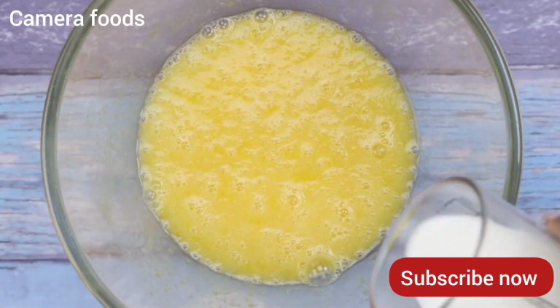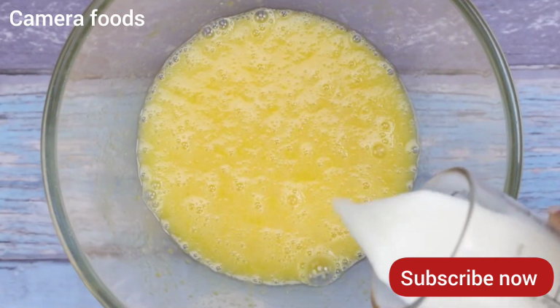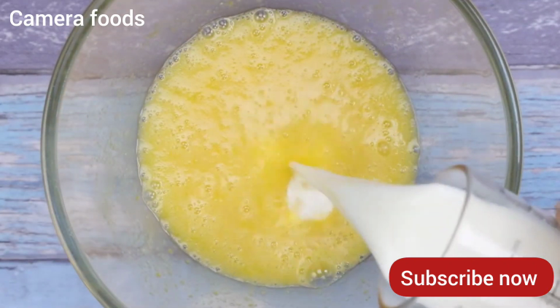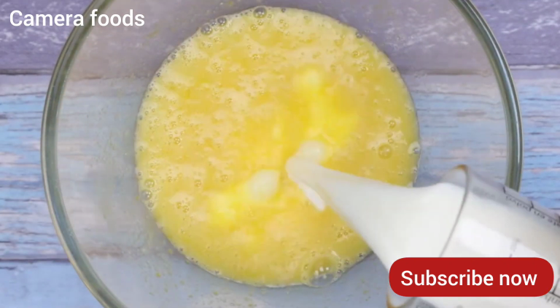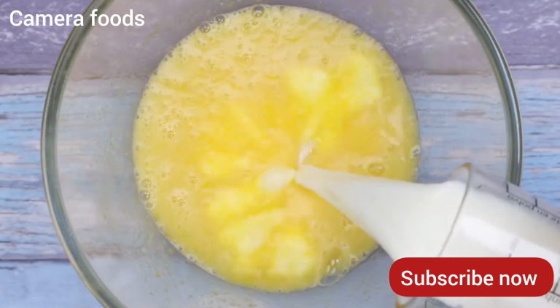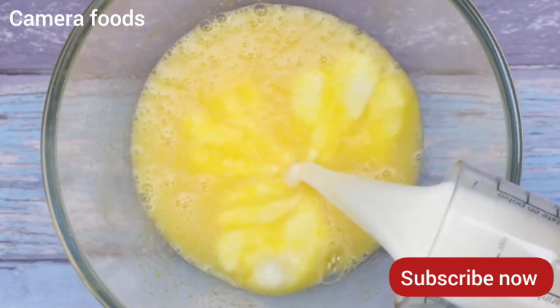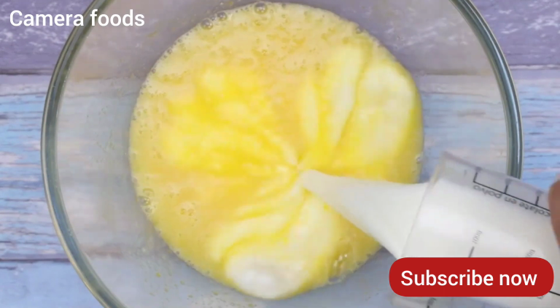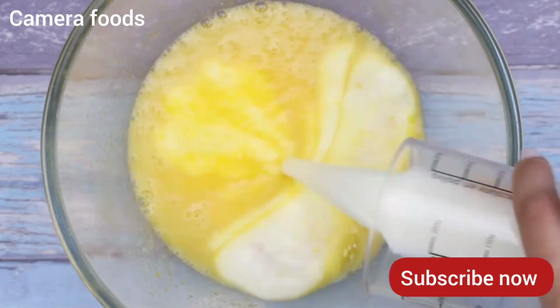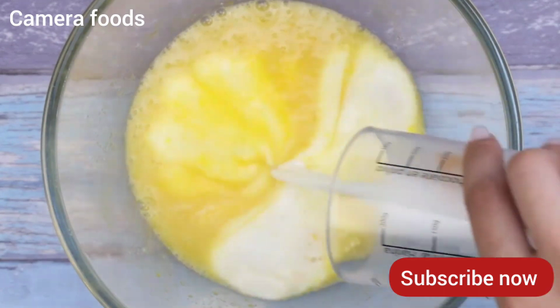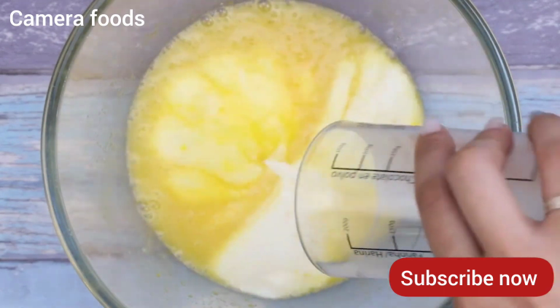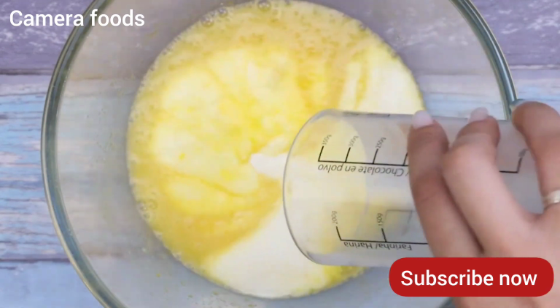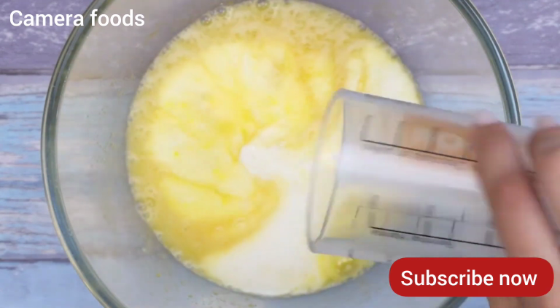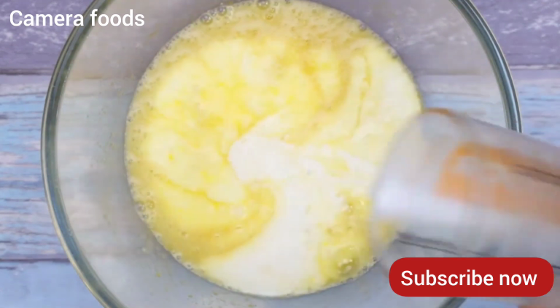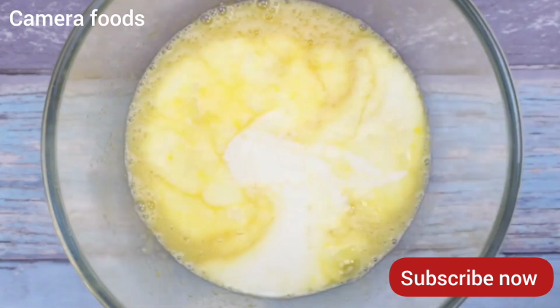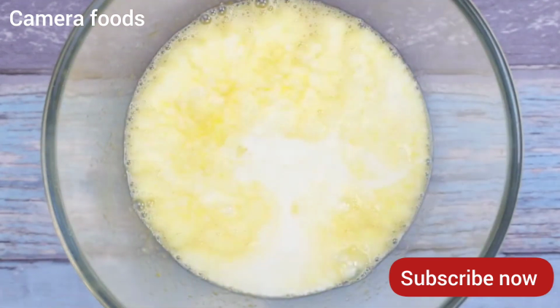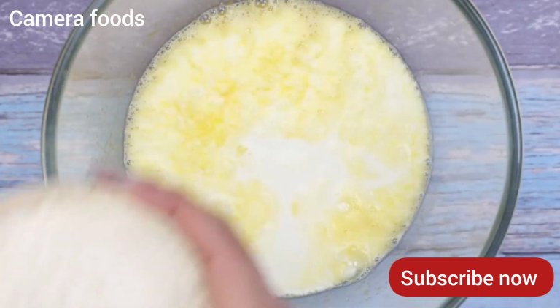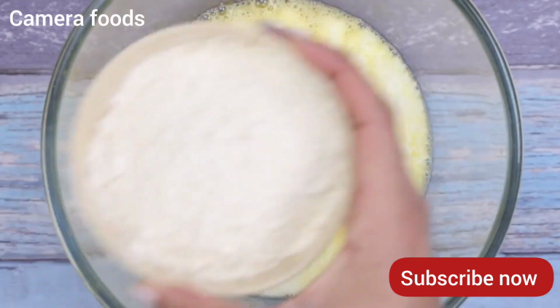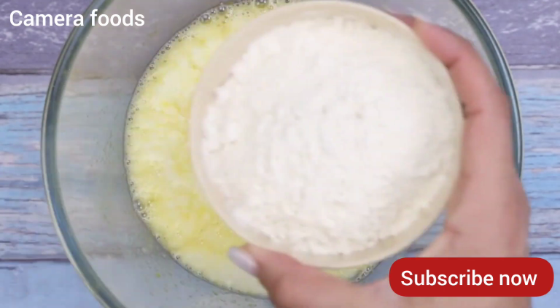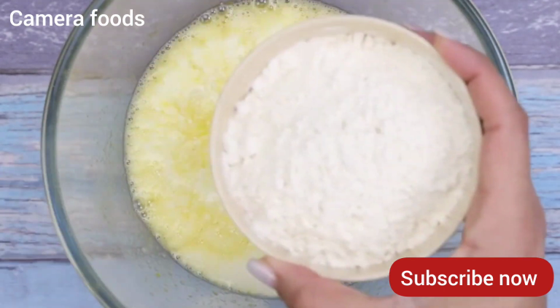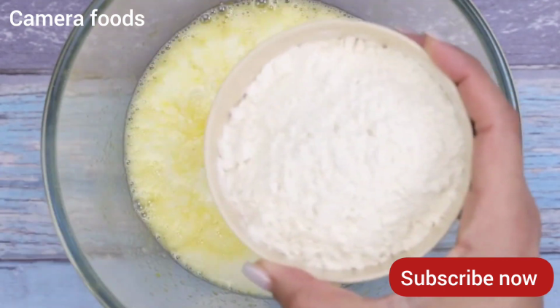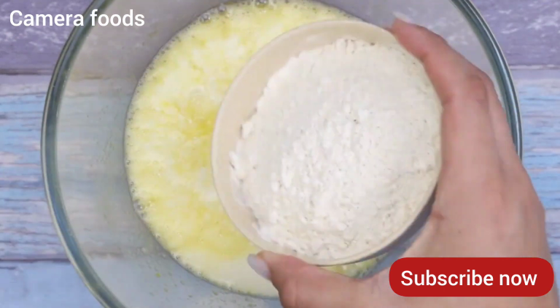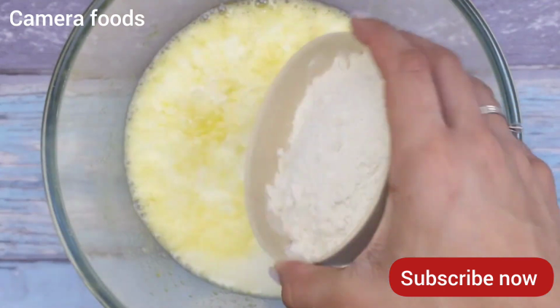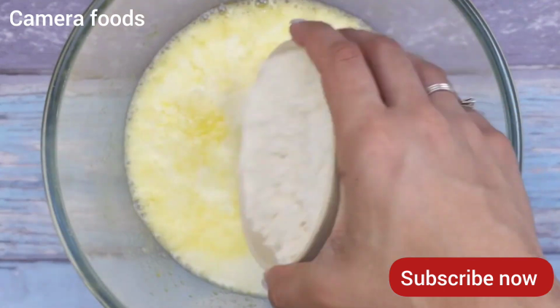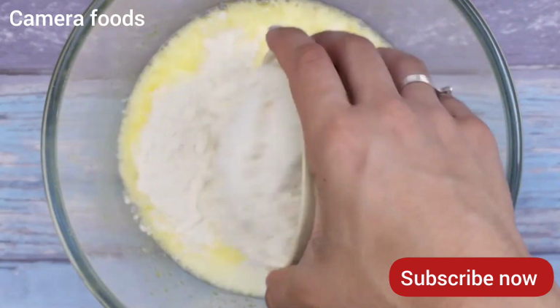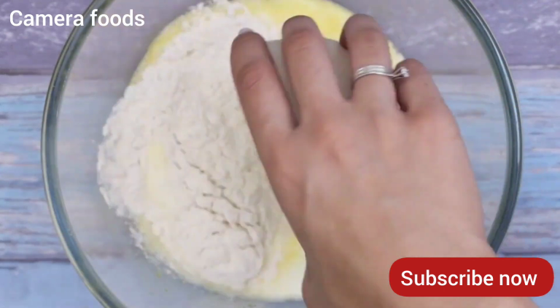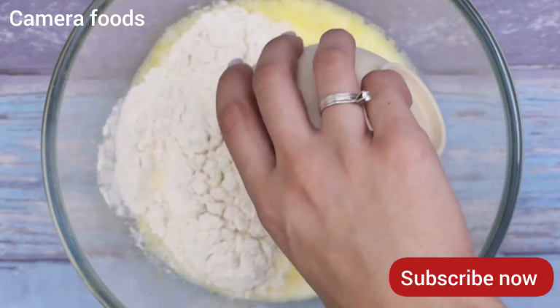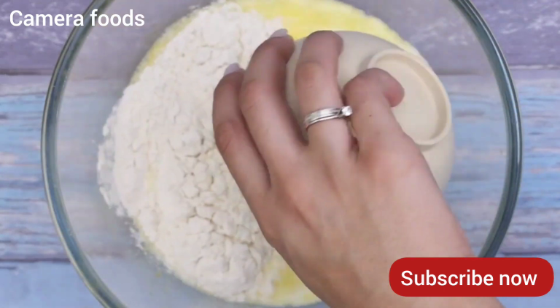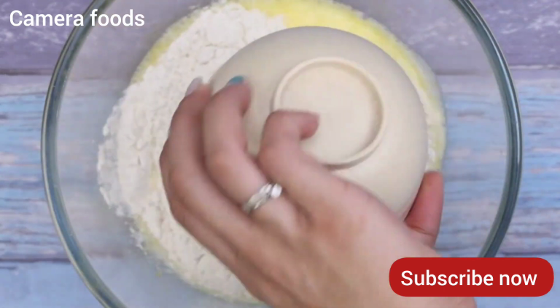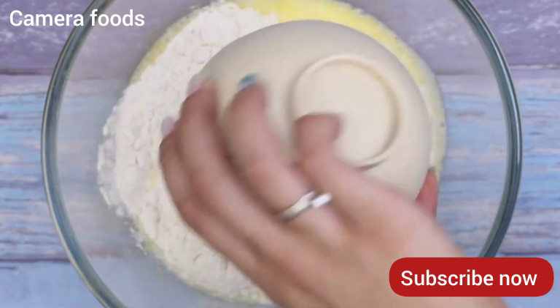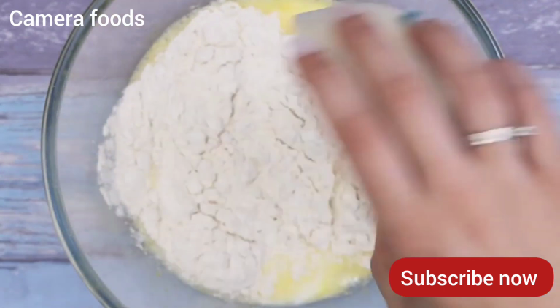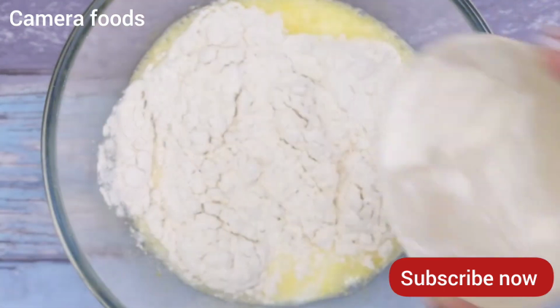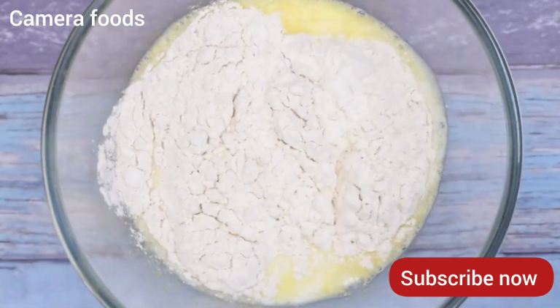I'll add 150 ml of milk and also a cup of wheat flour.